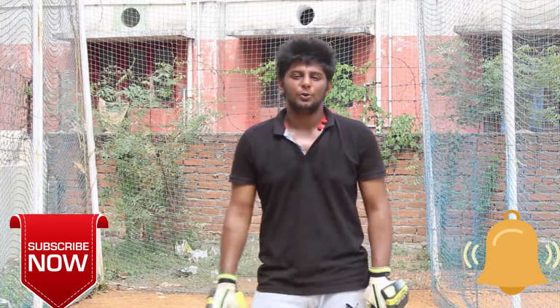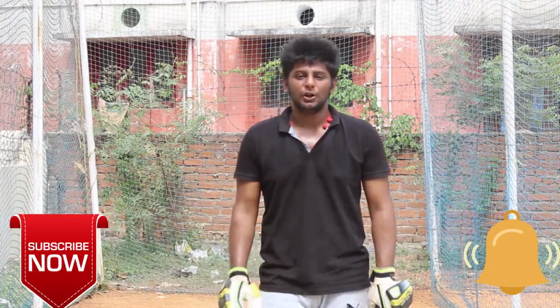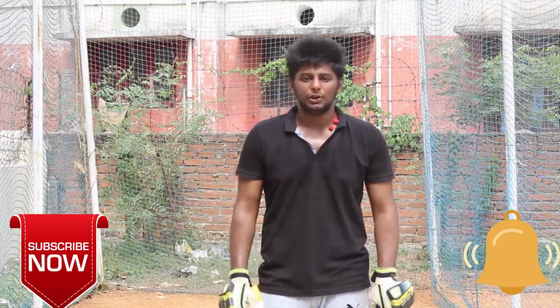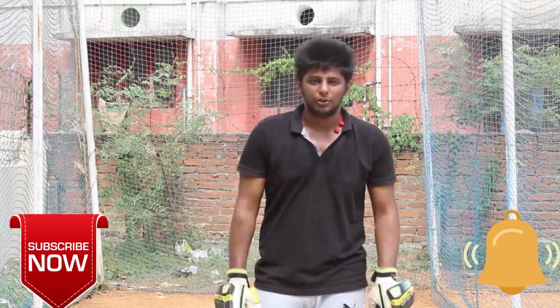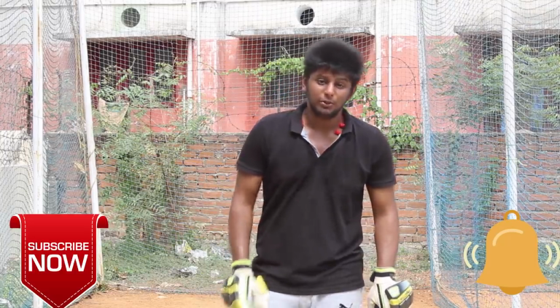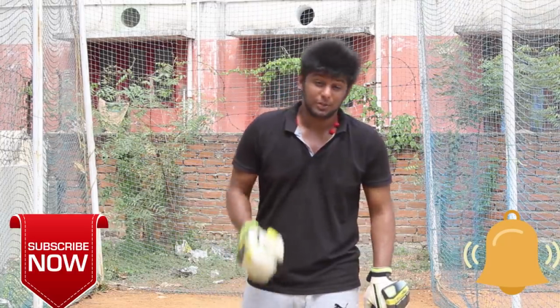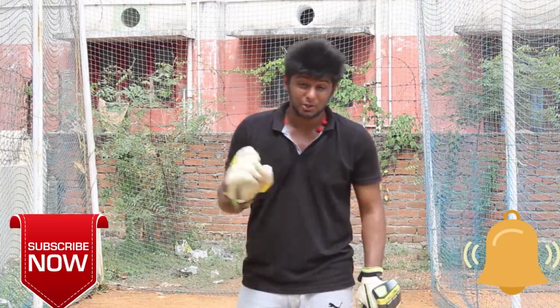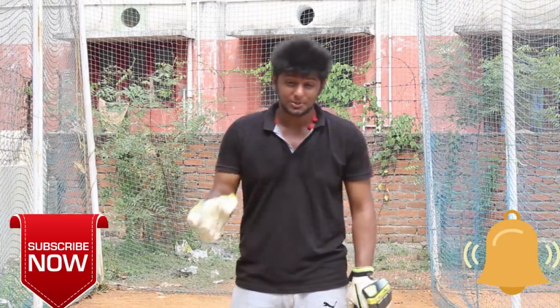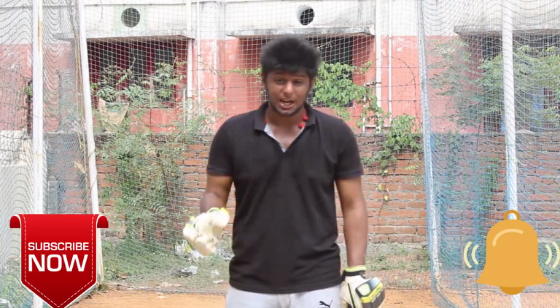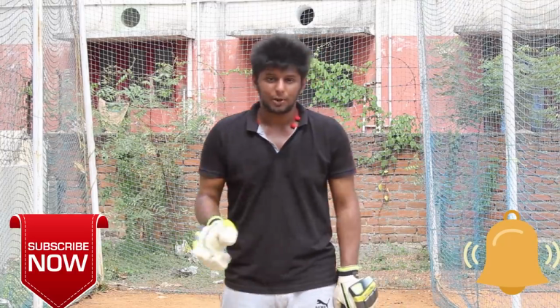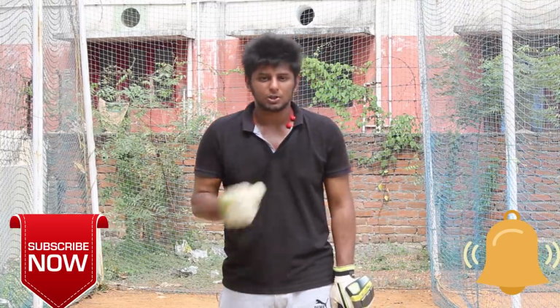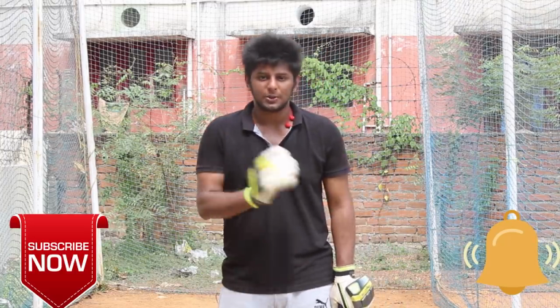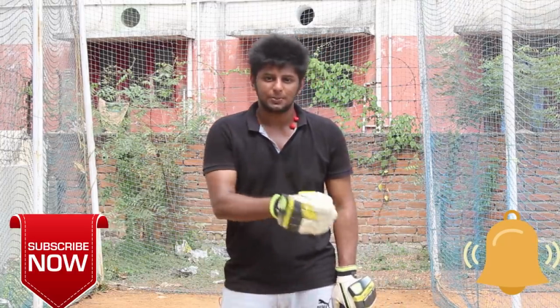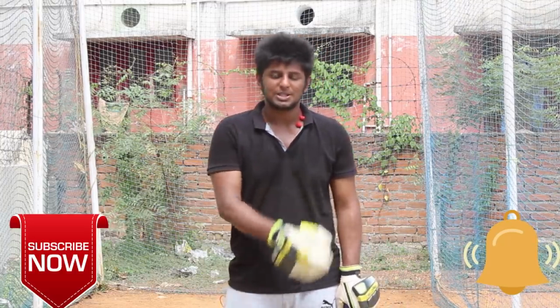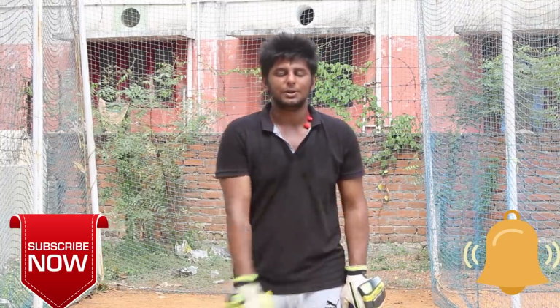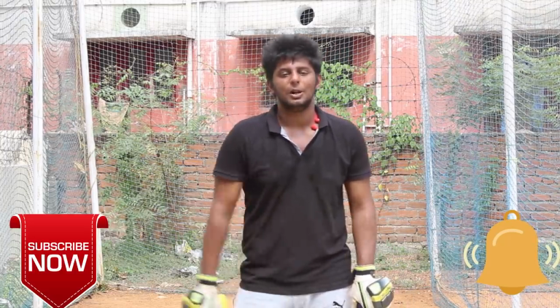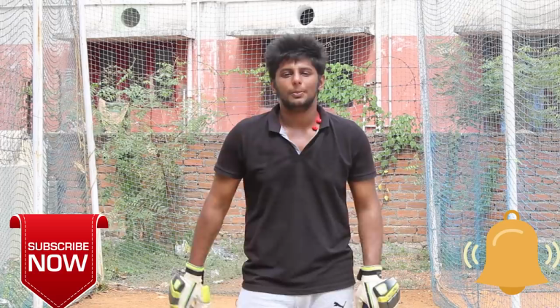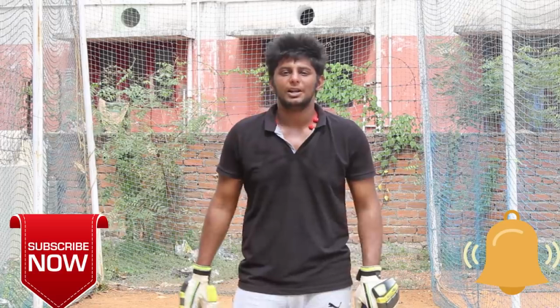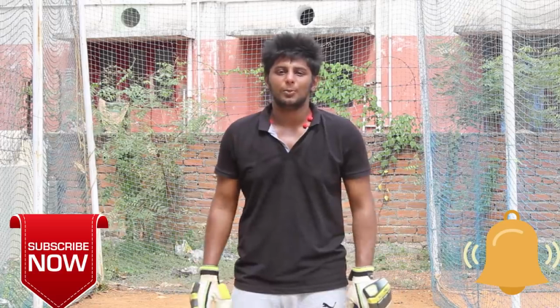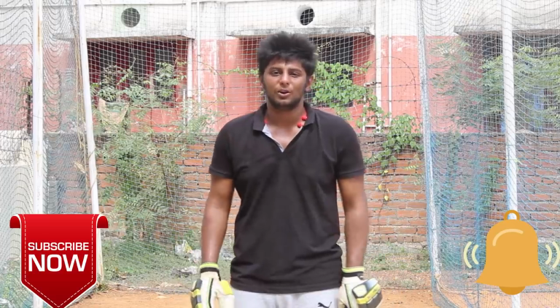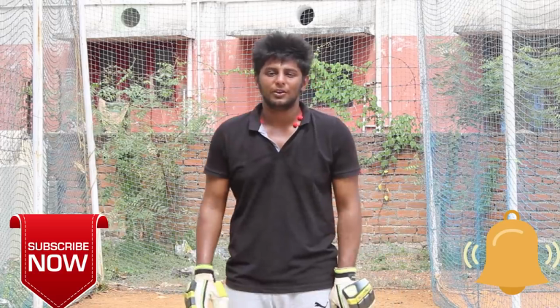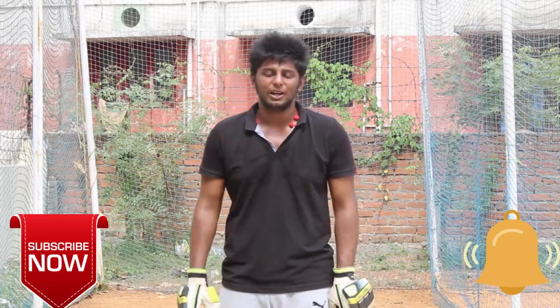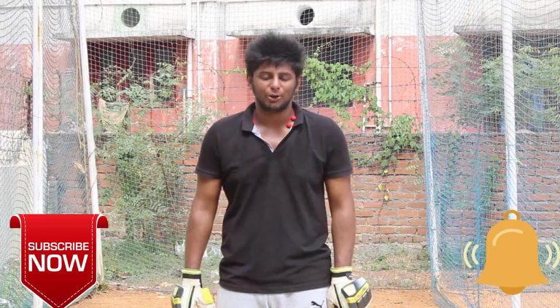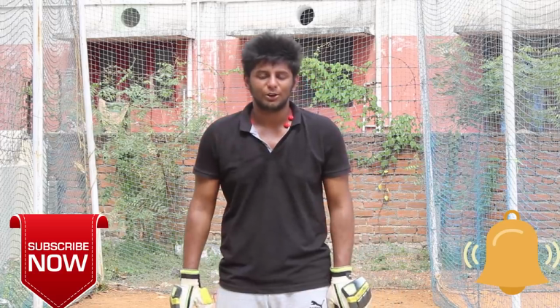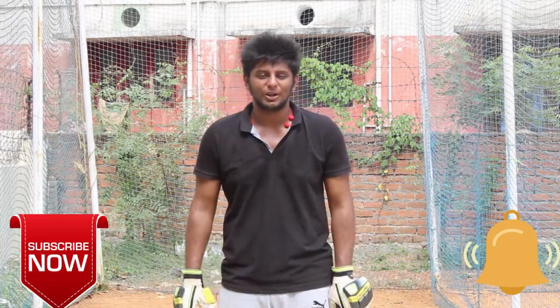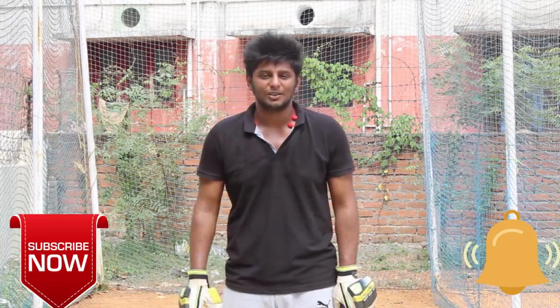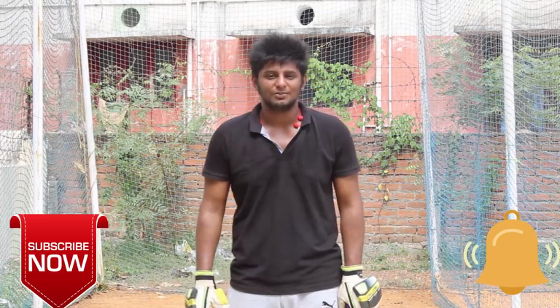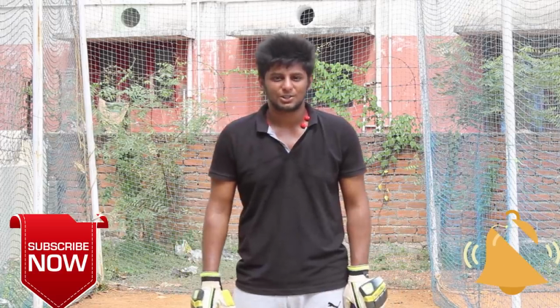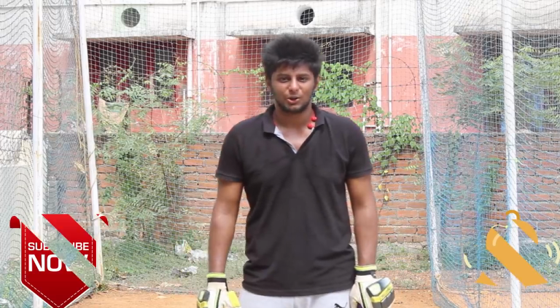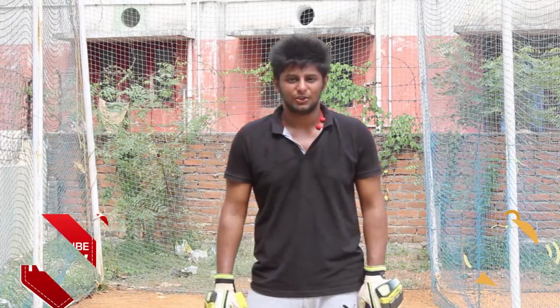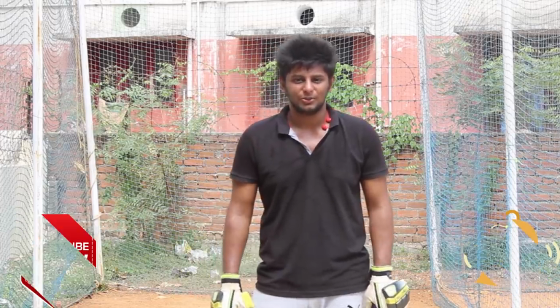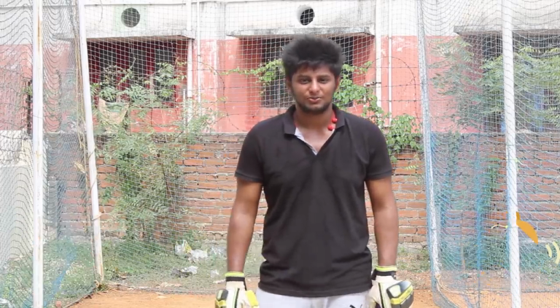Before going into the video, please do subscribe and press the bell symbol. If you want to watch the video, let's go into the video.